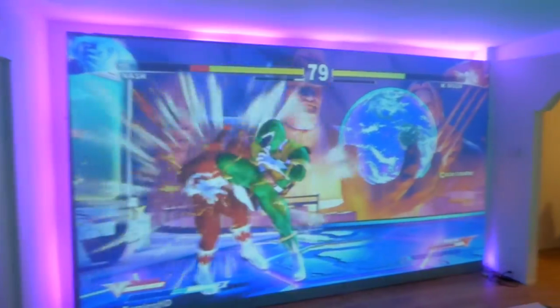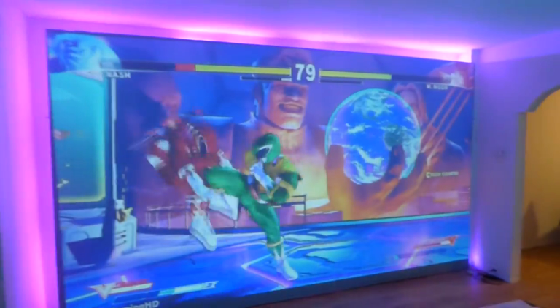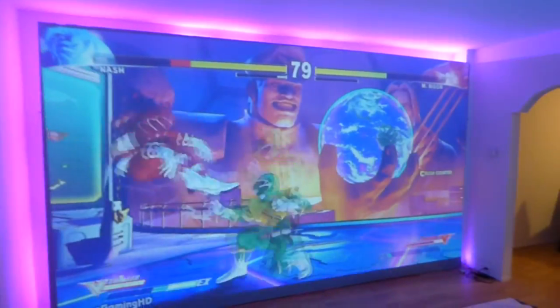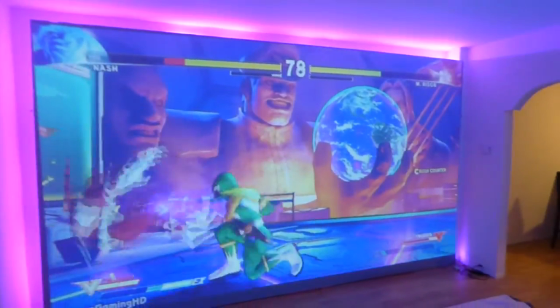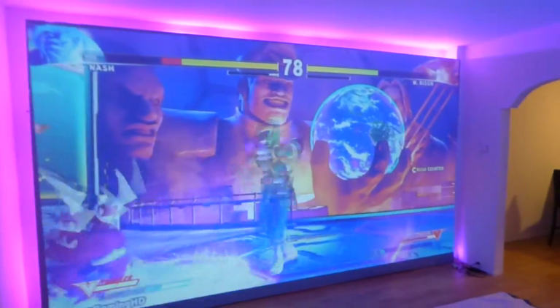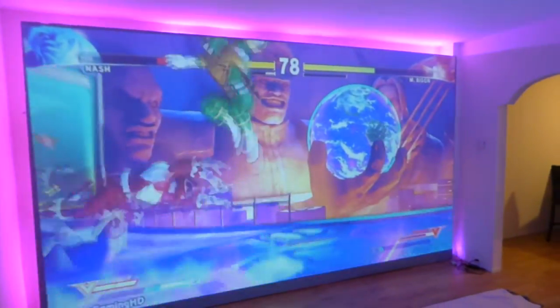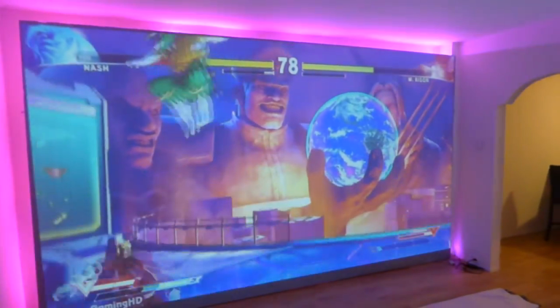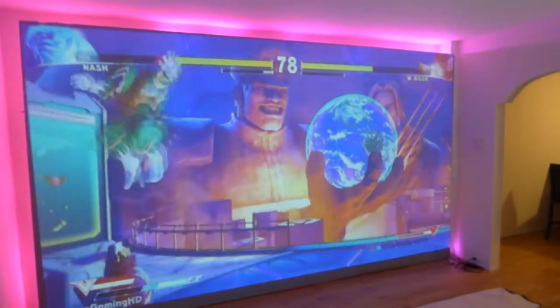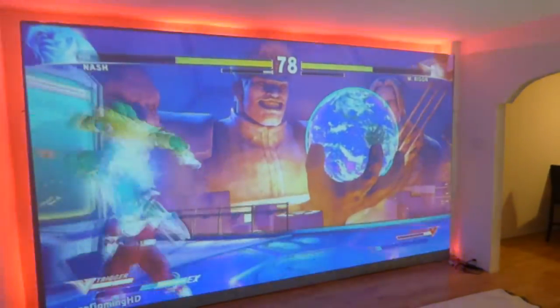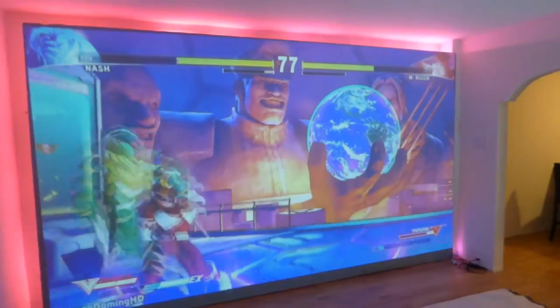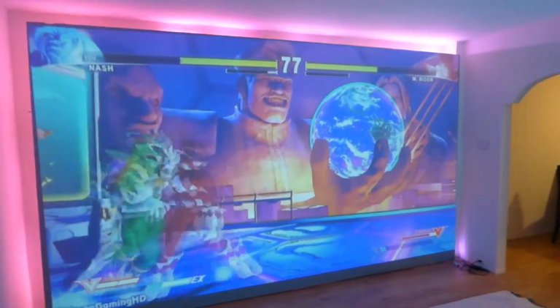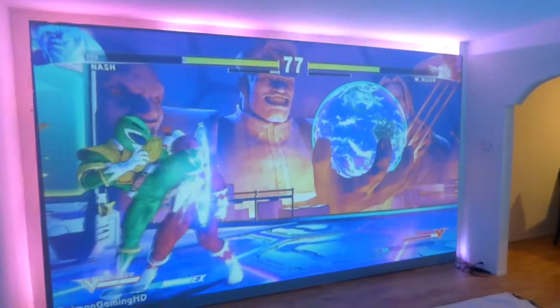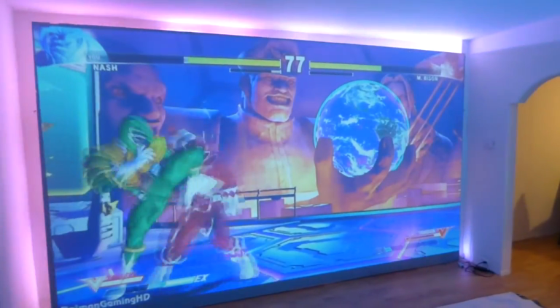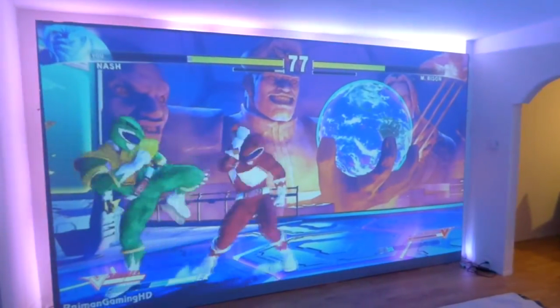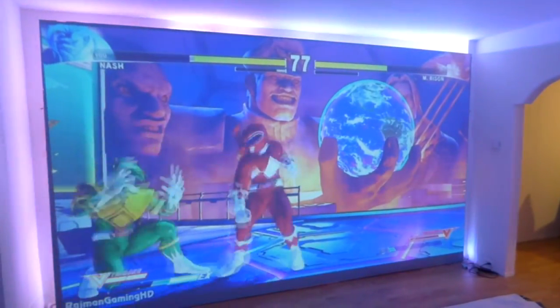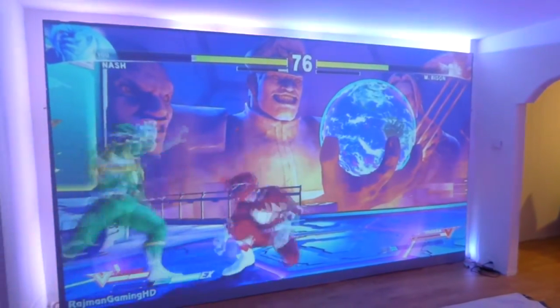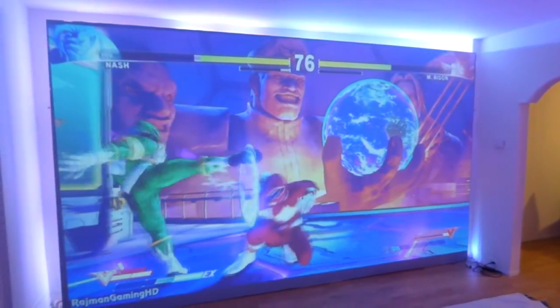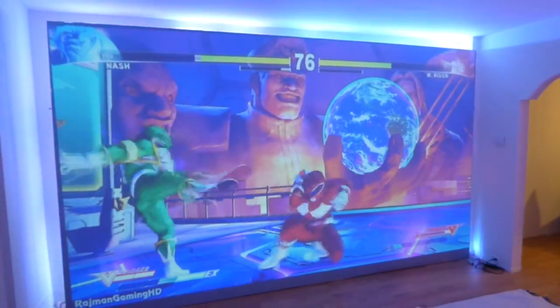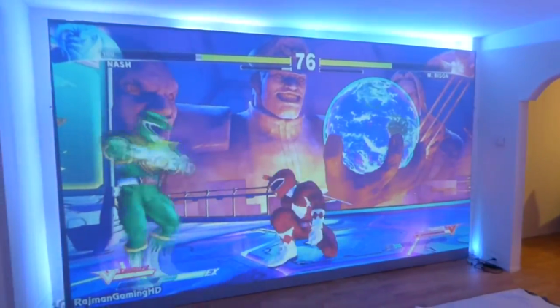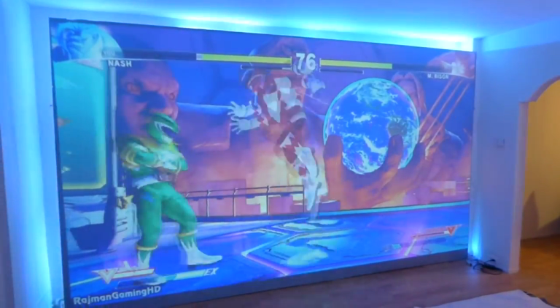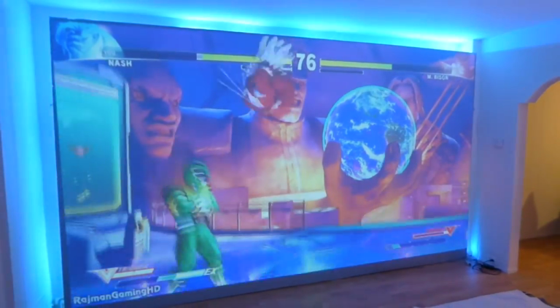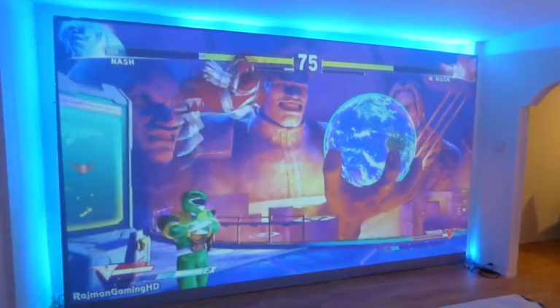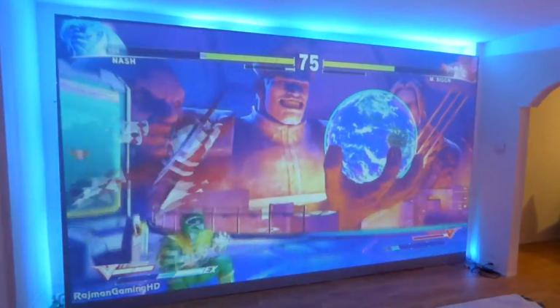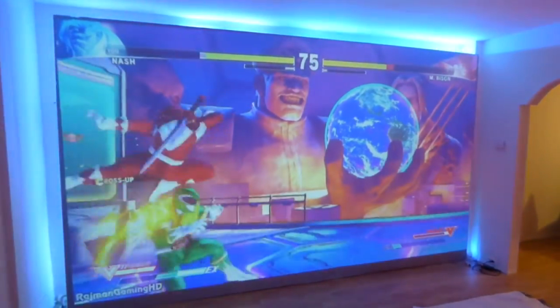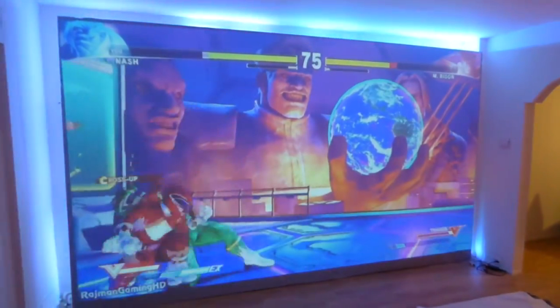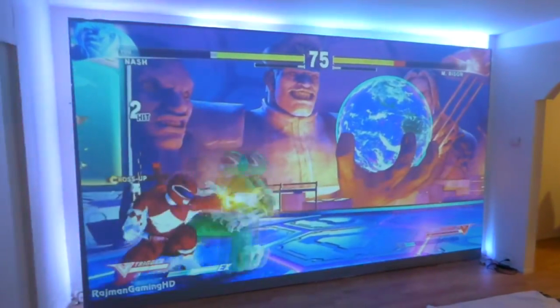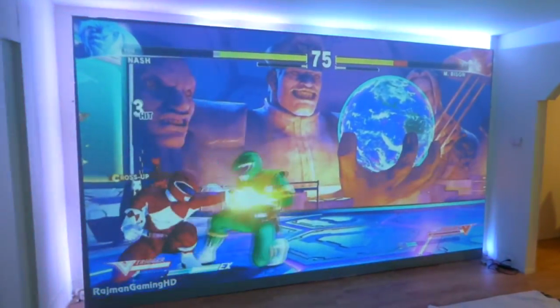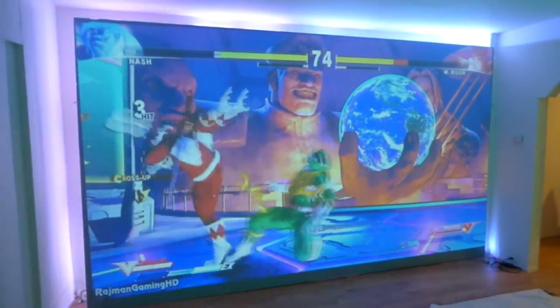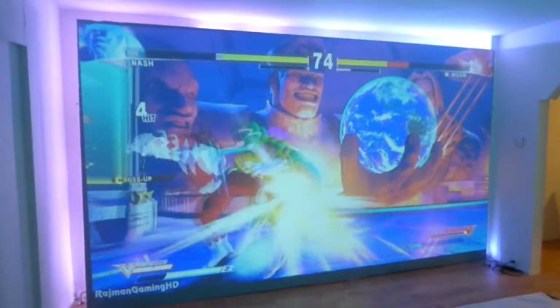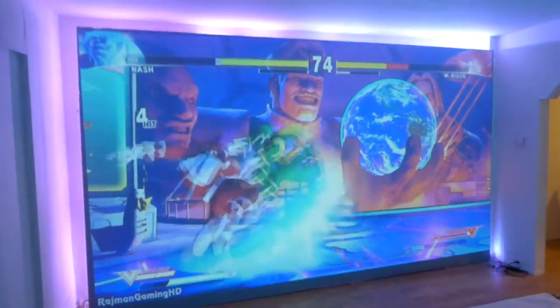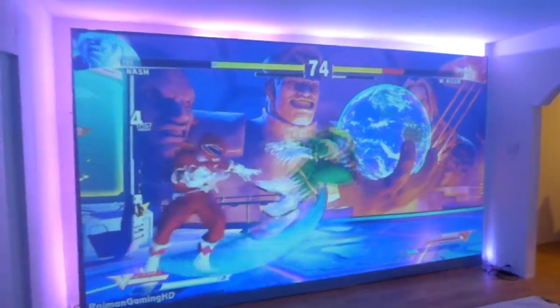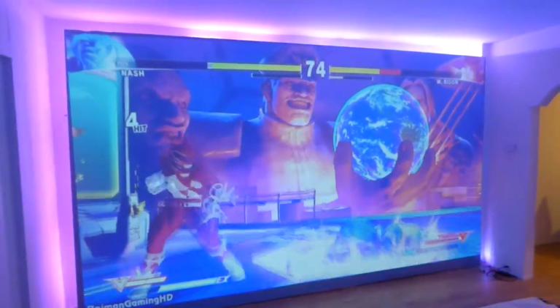Can you imagine — this can be your ultimate gaming room. Have your friends come over and kick someone's butt with this giant screen.